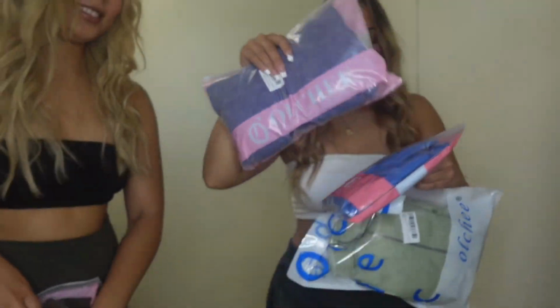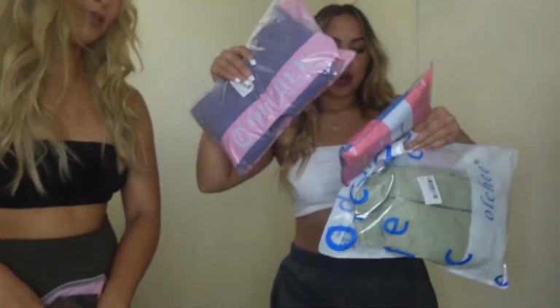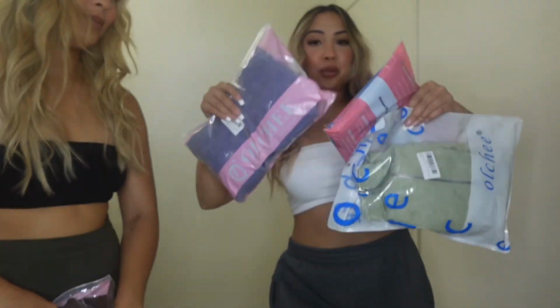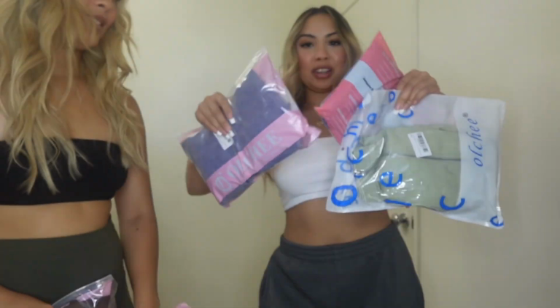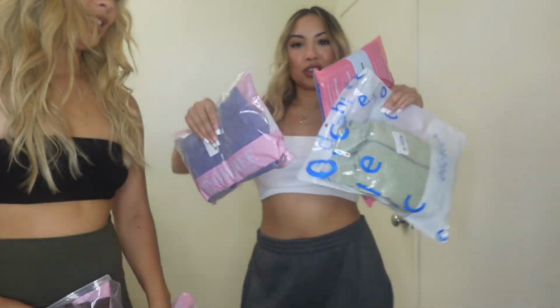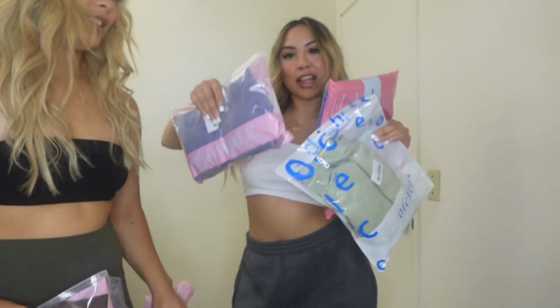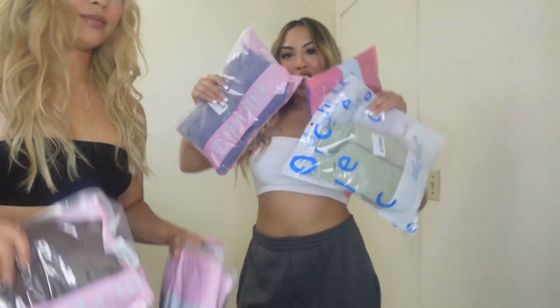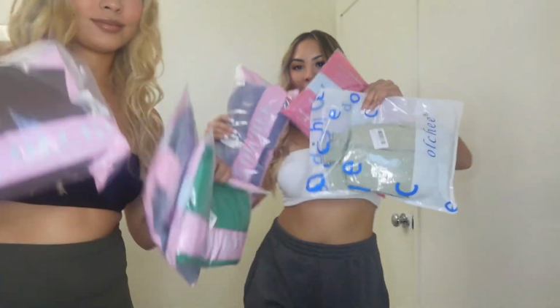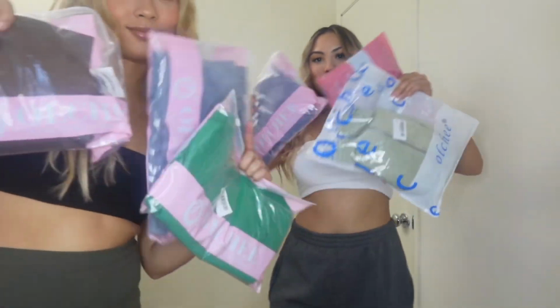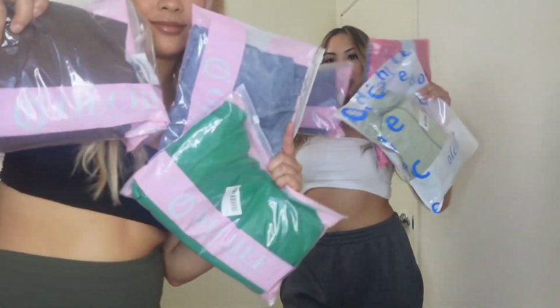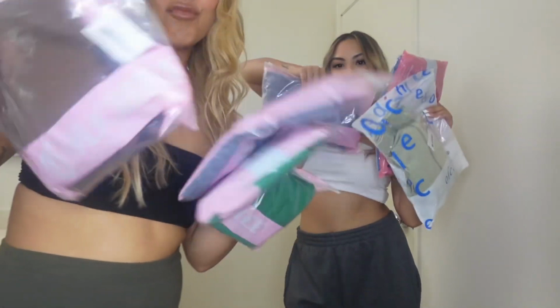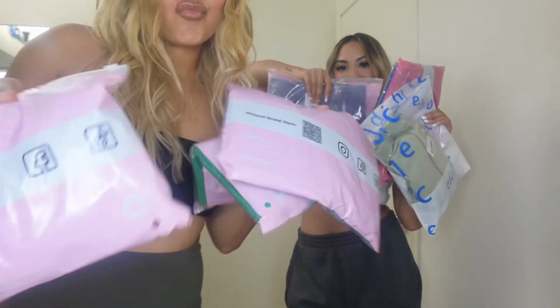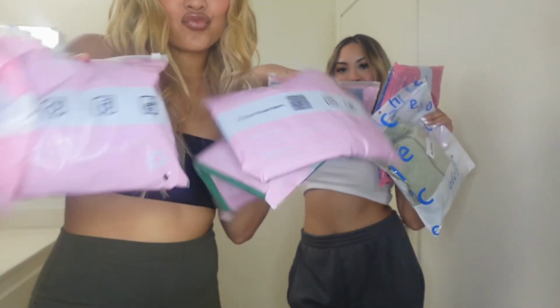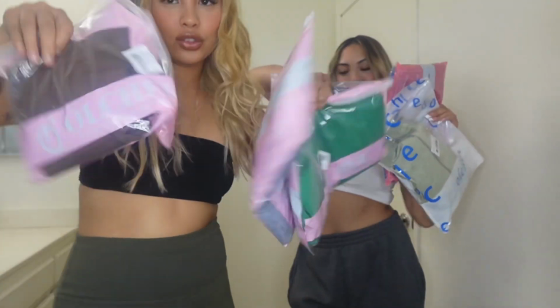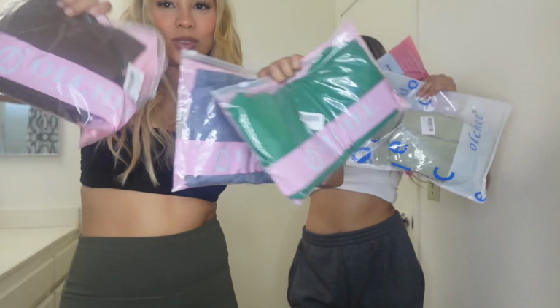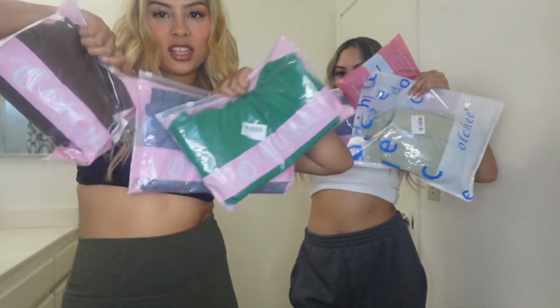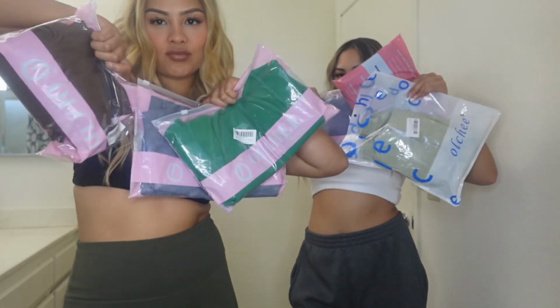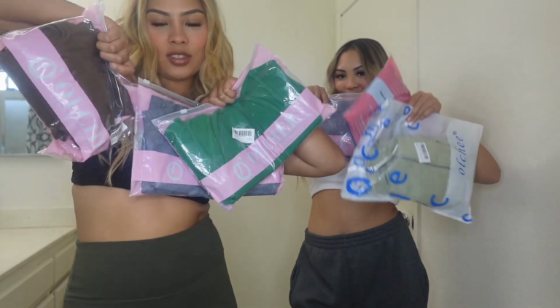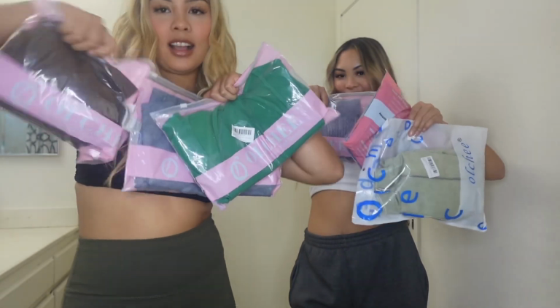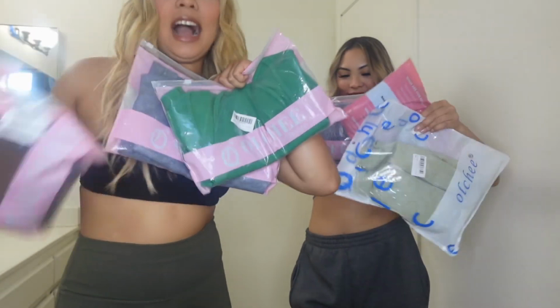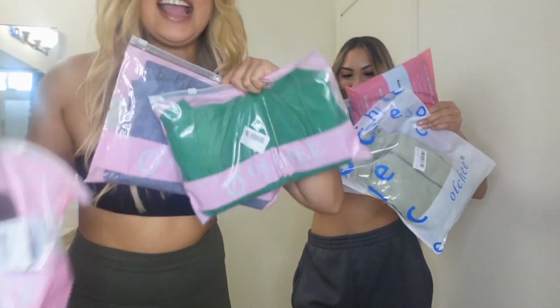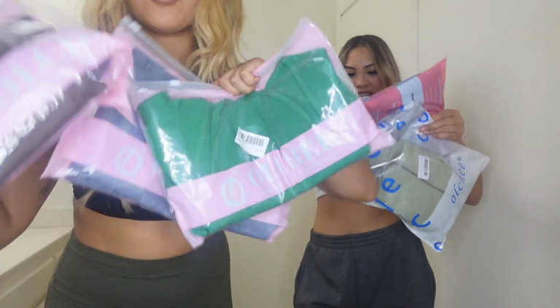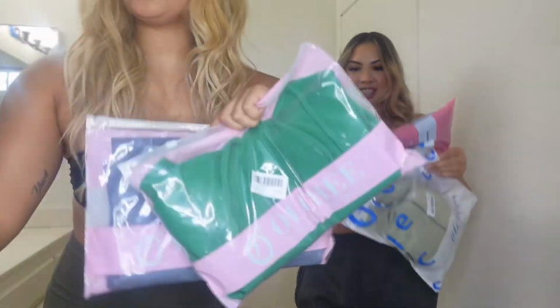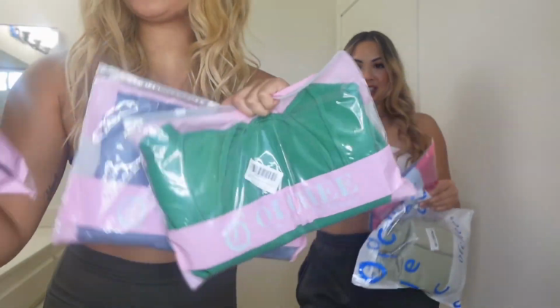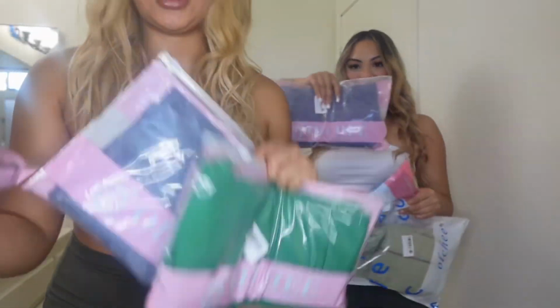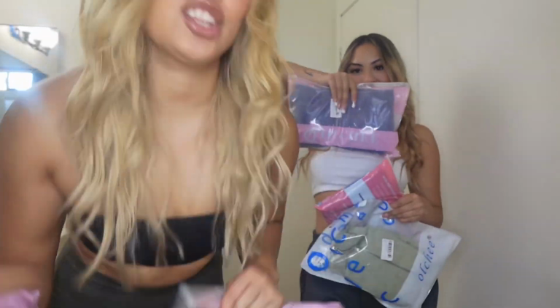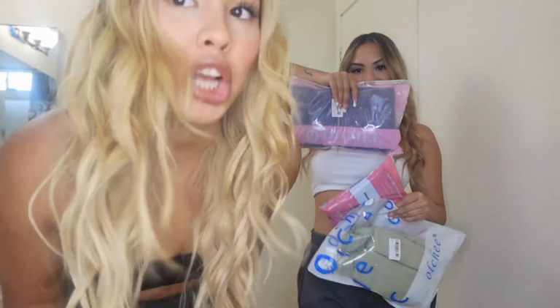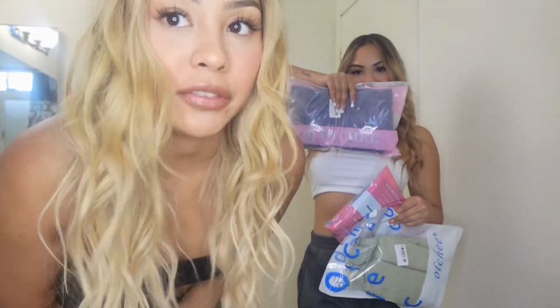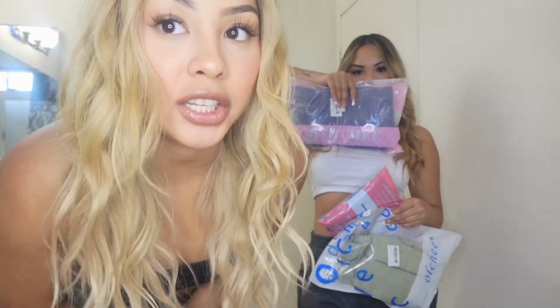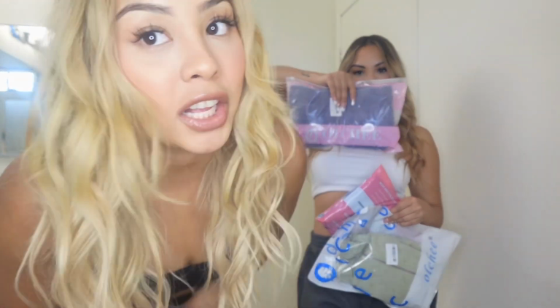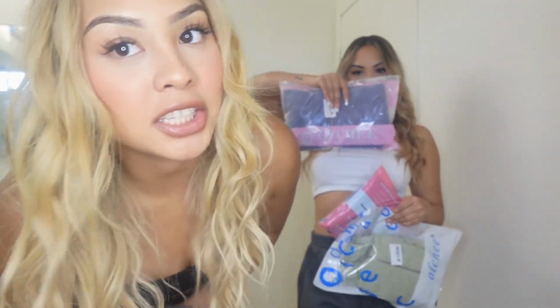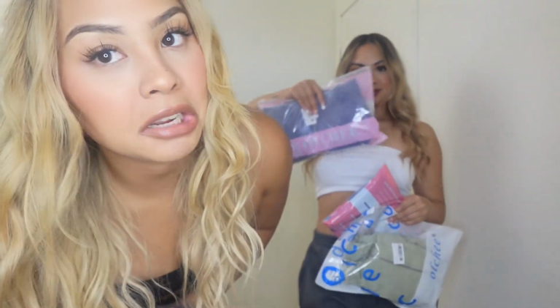So, we are going to be trying on three each. I made sure to get kind of different colors this time.